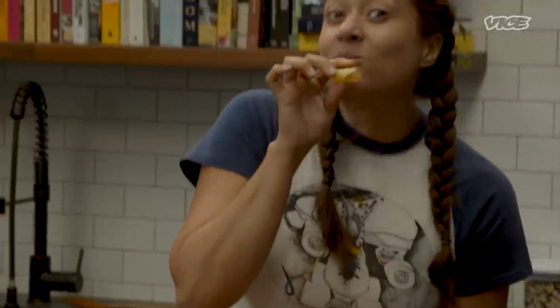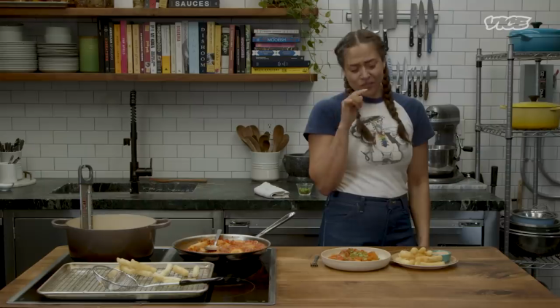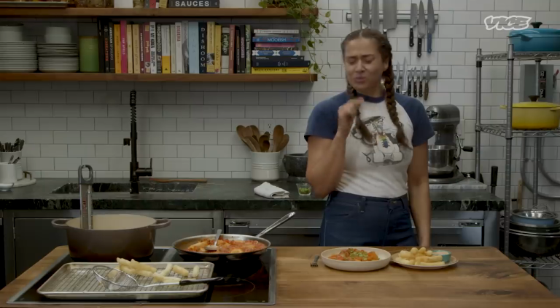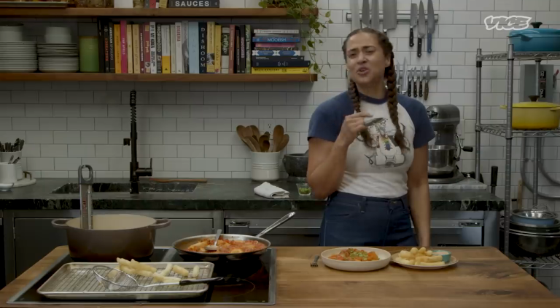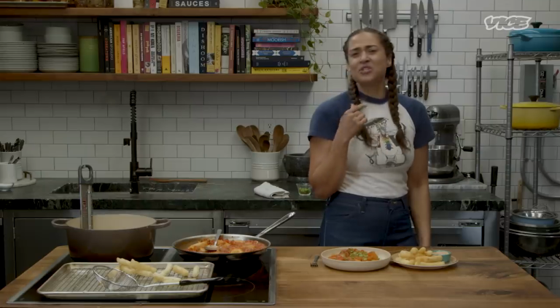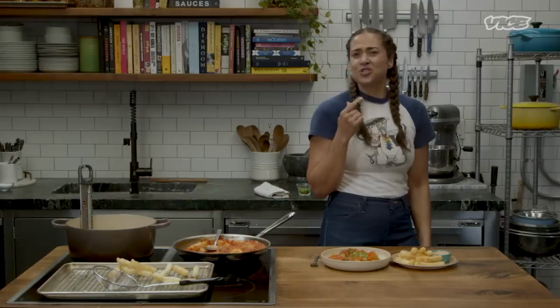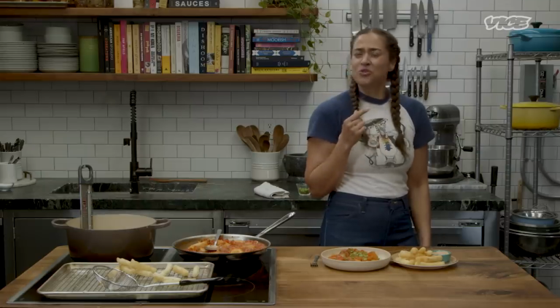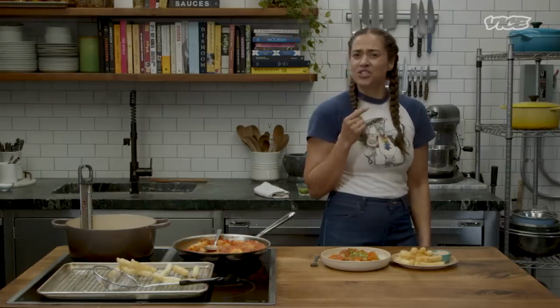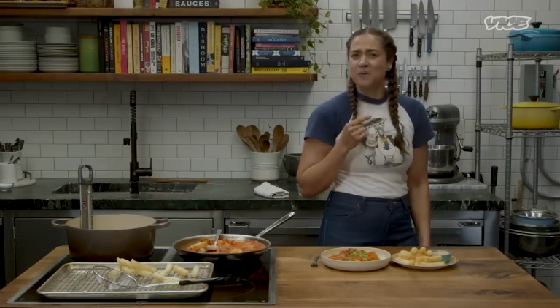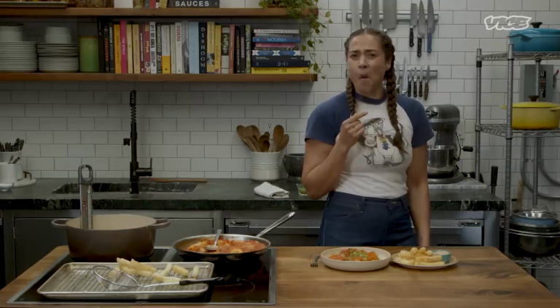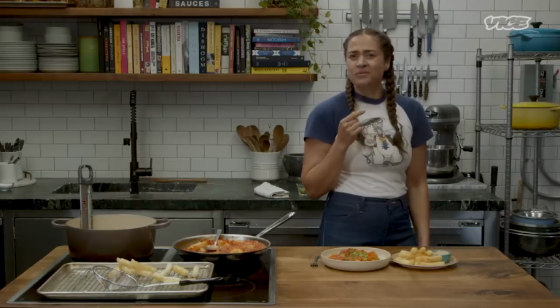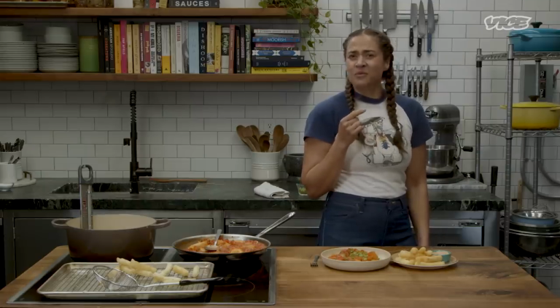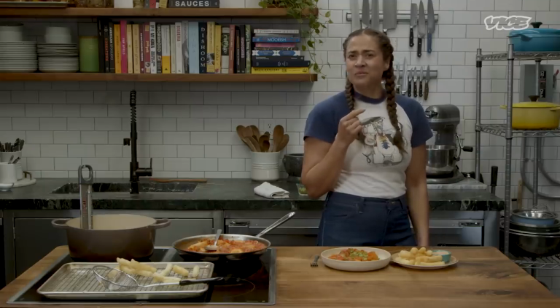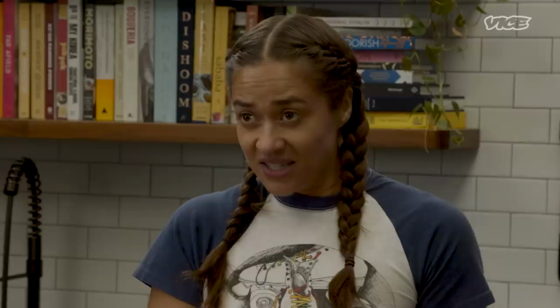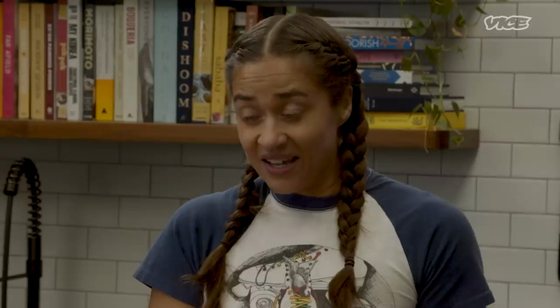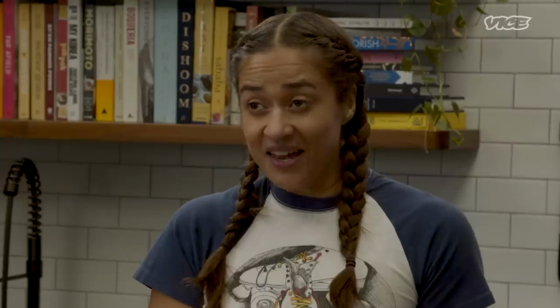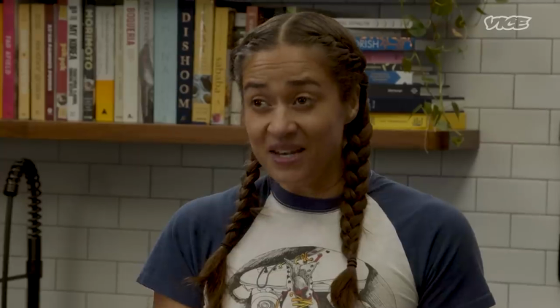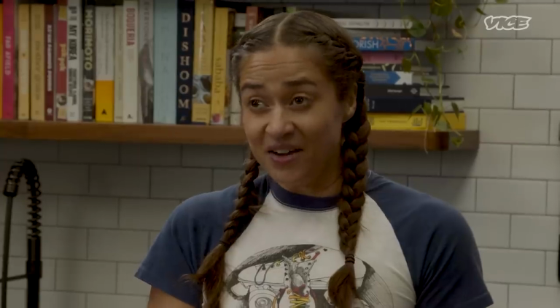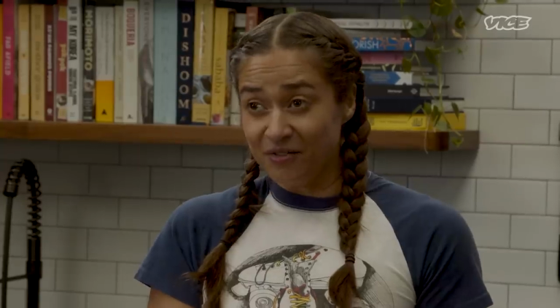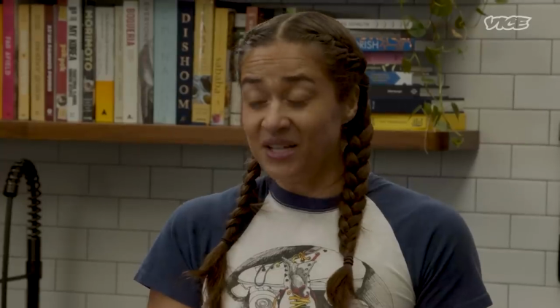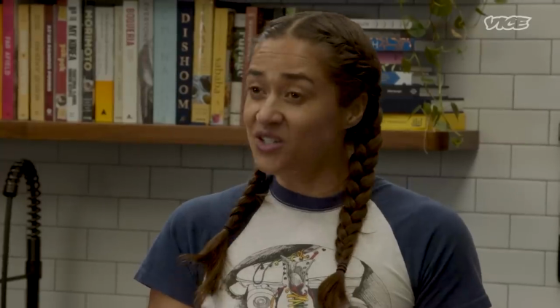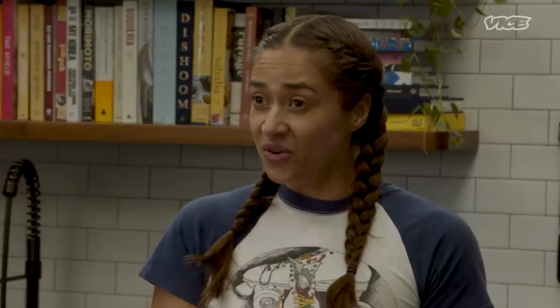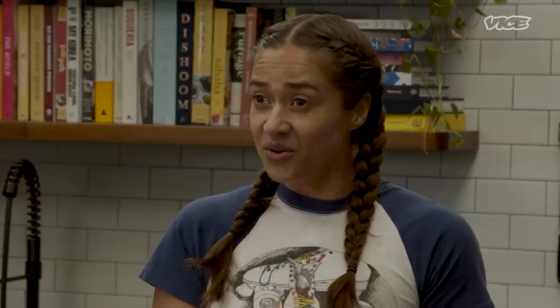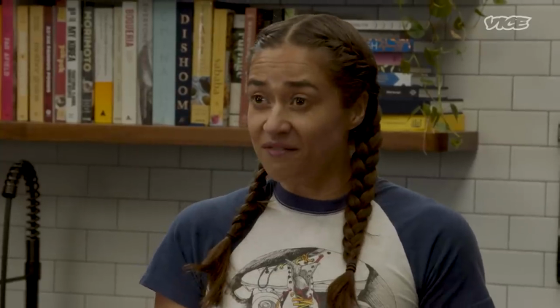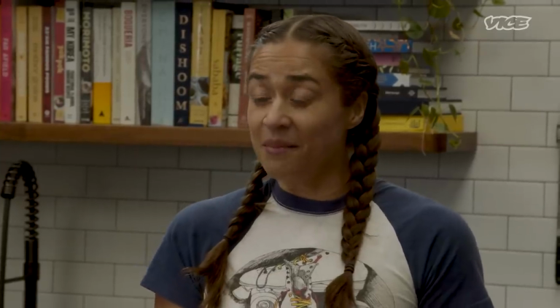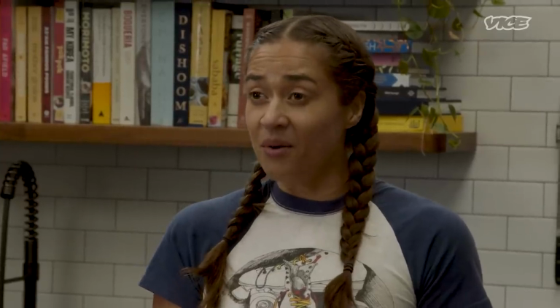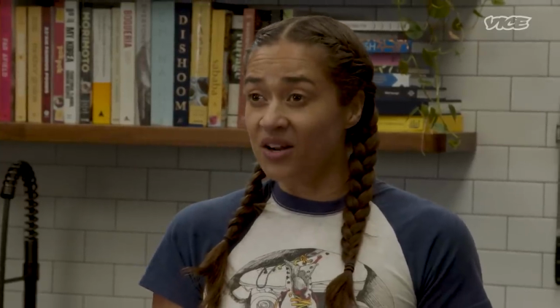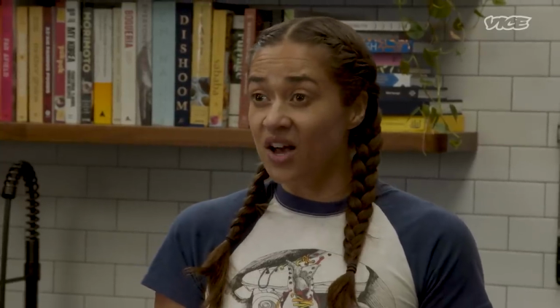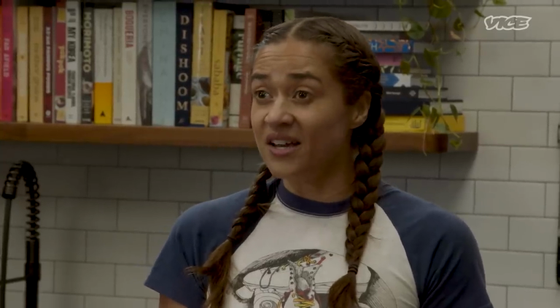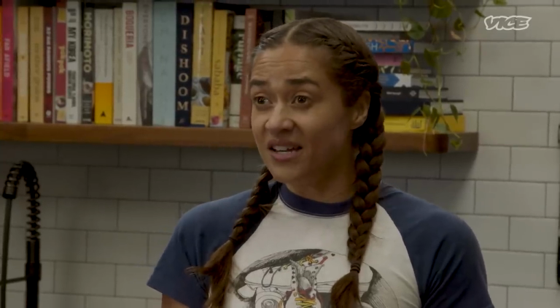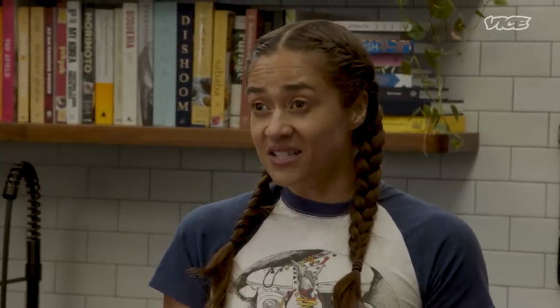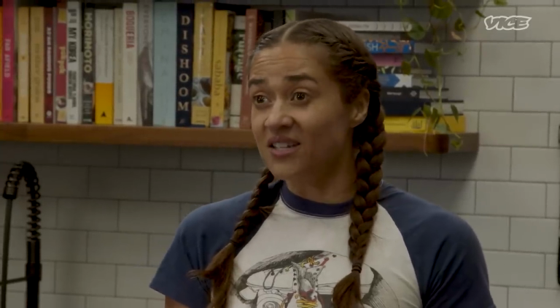Again, I'm Anita from Anita's Yogurt. You can find my product on anitas.com or in stores across the country.